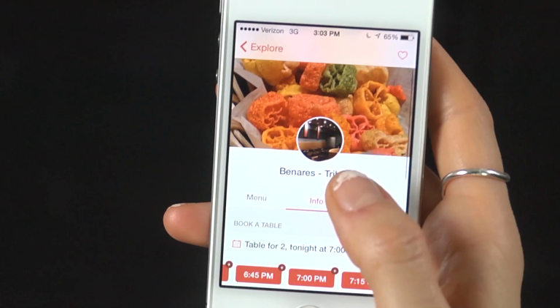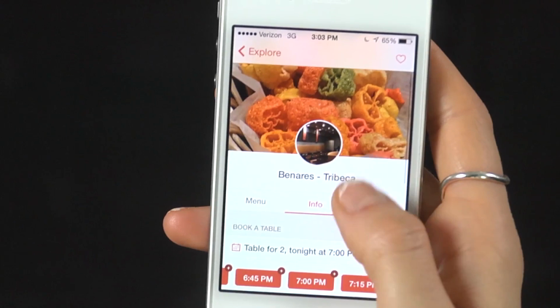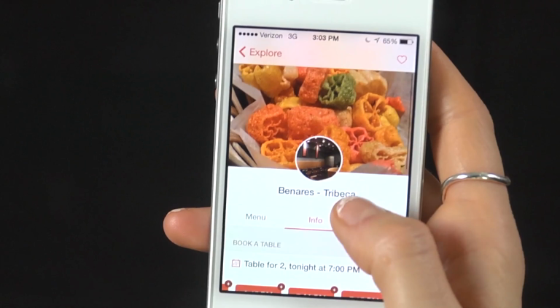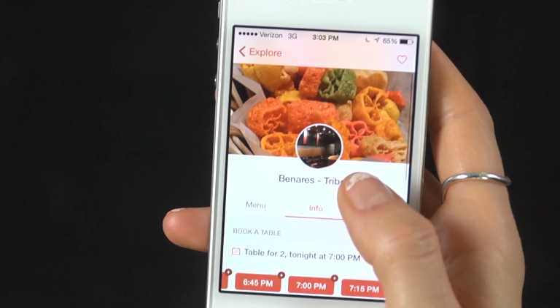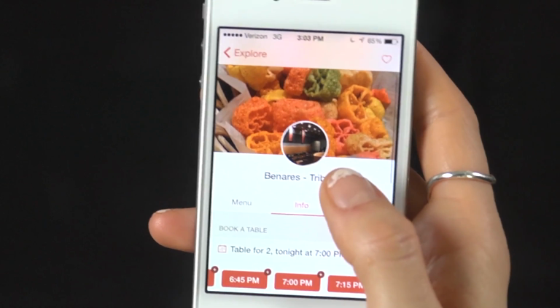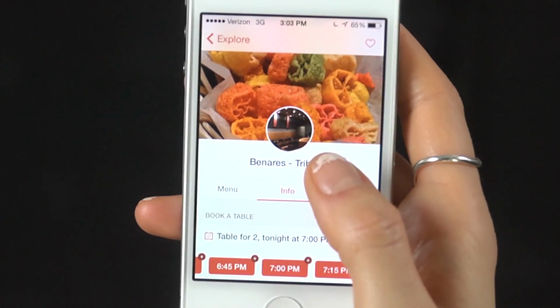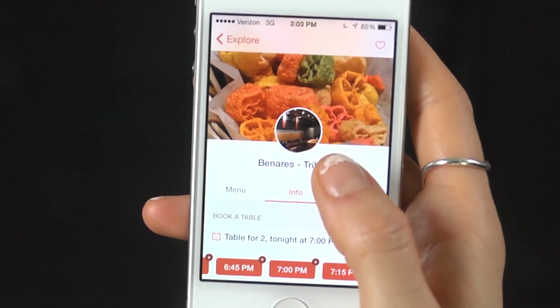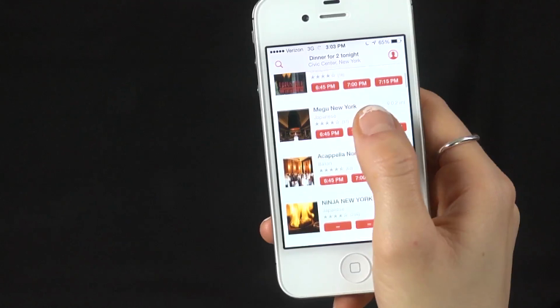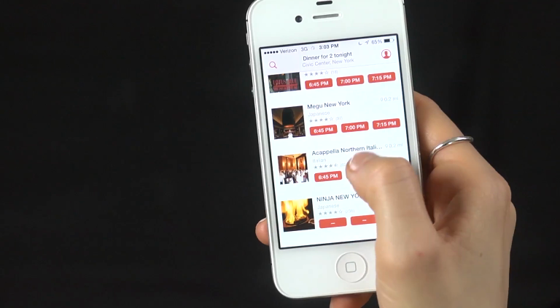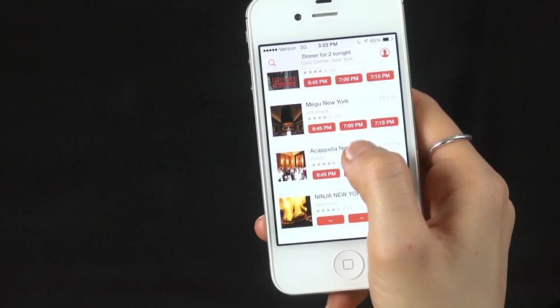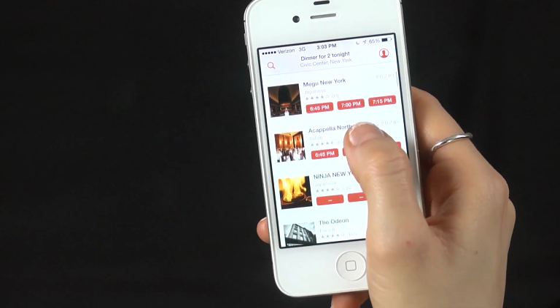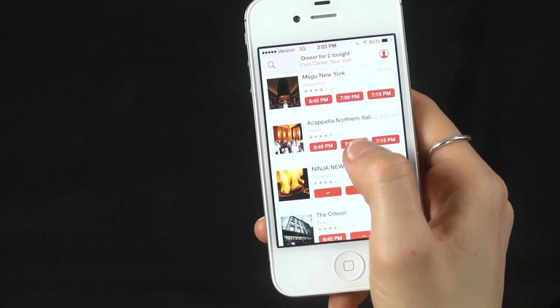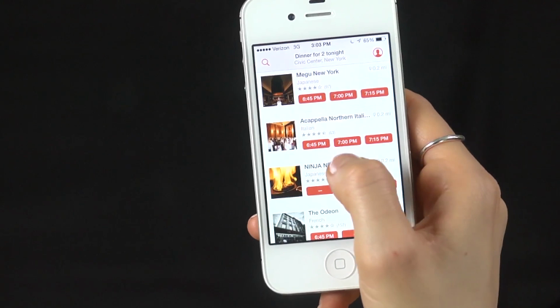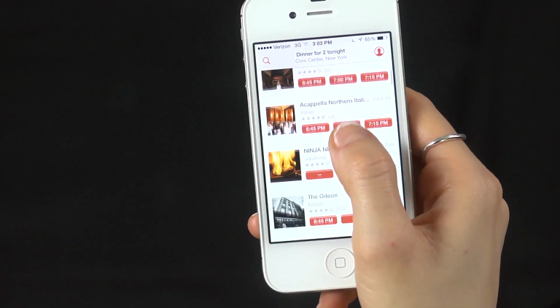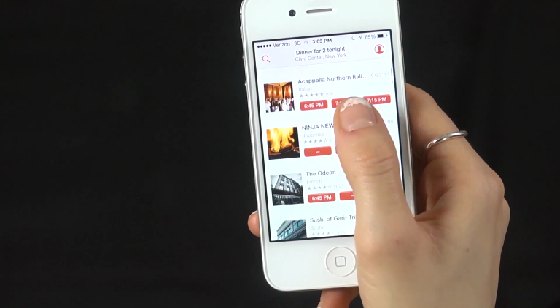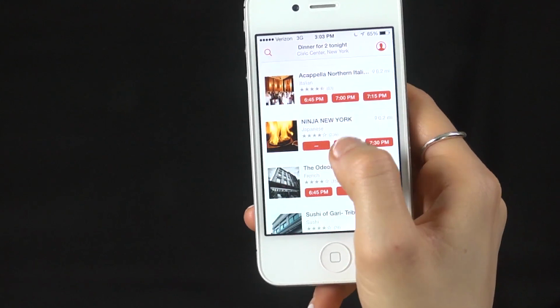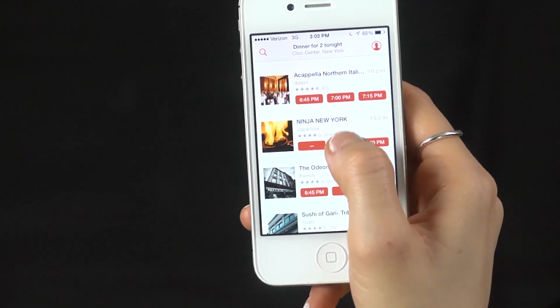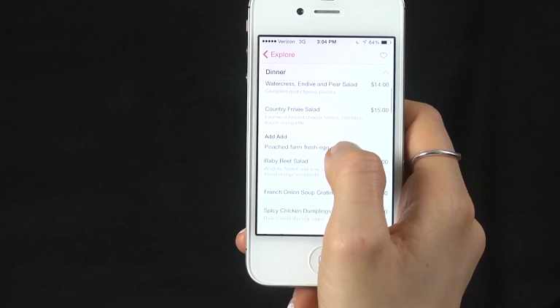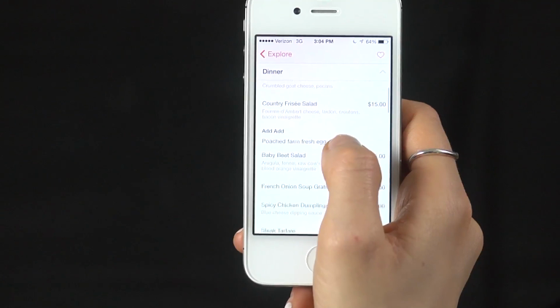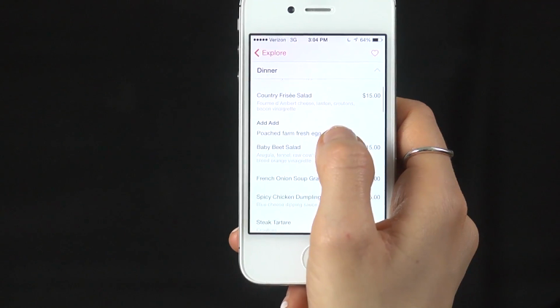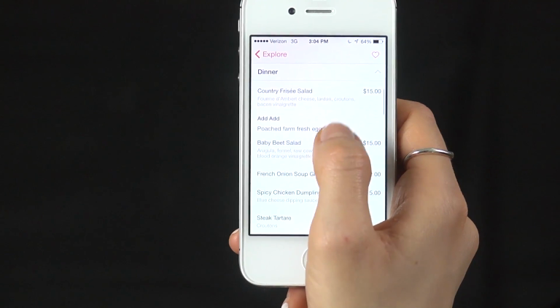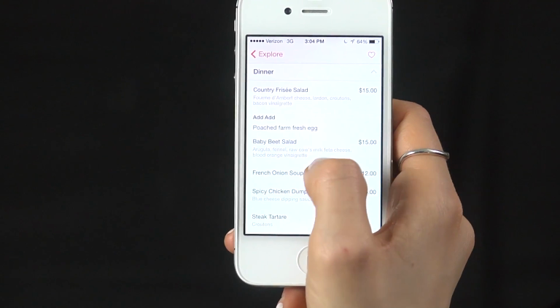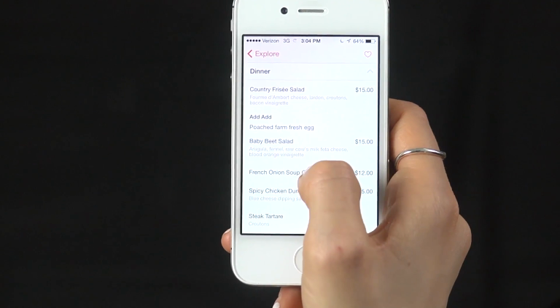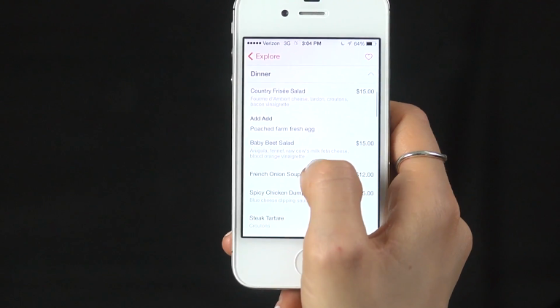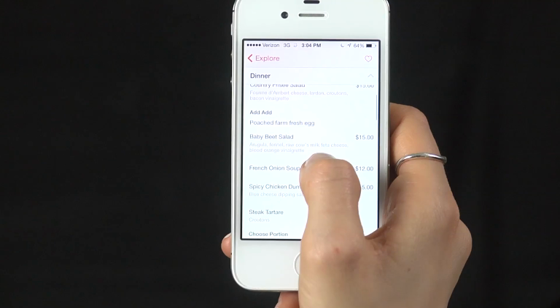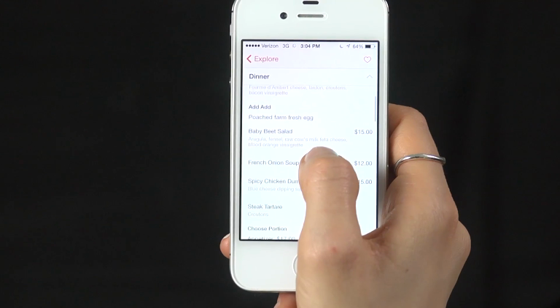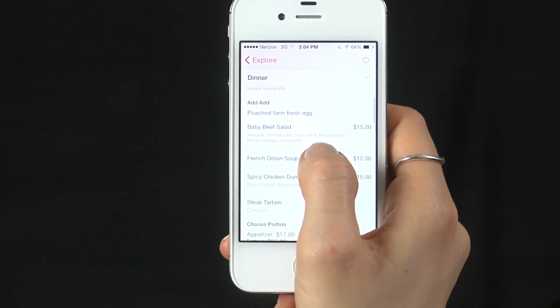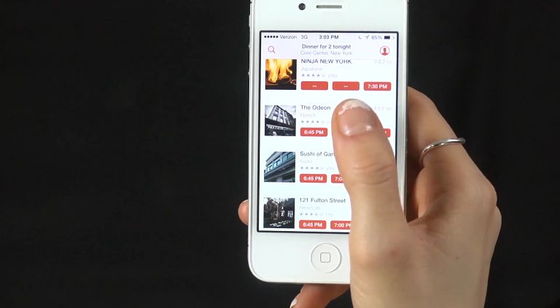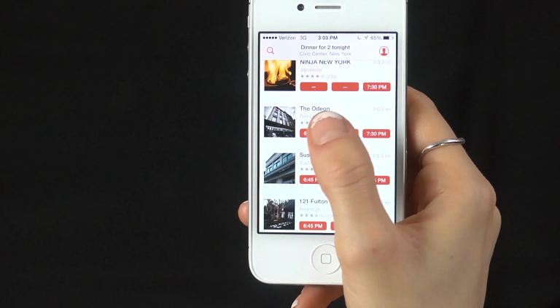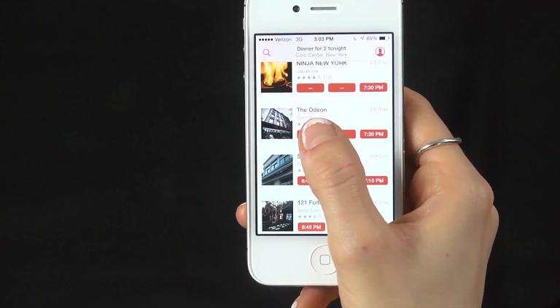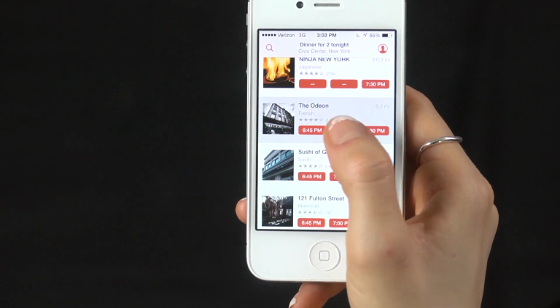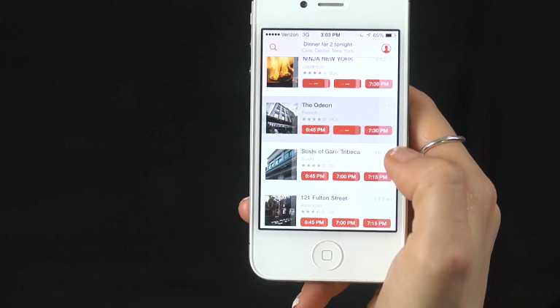Plan a romantic dinner with the OpenTable app. Just add the number in your party and browse restaurants with available reservations. Explore the menu and make your reservation without calling around town.